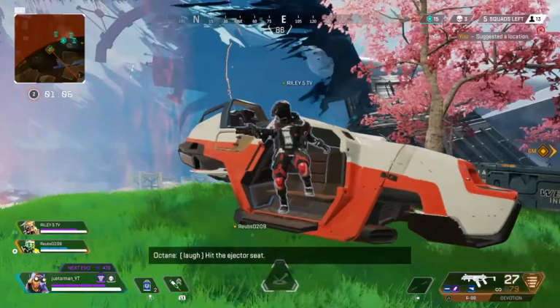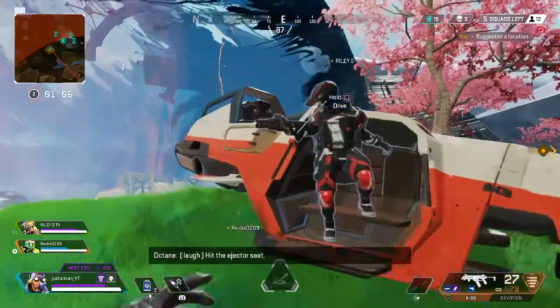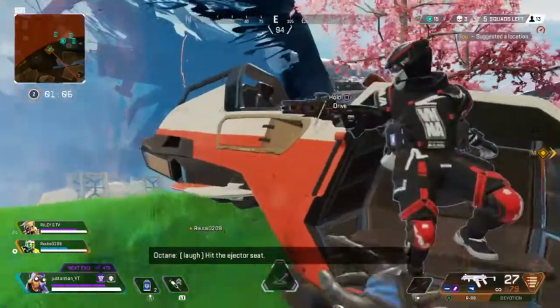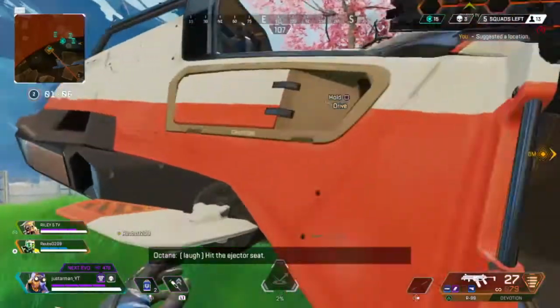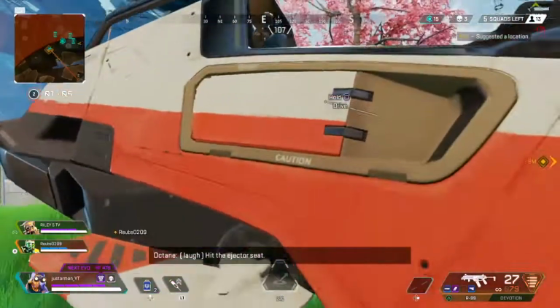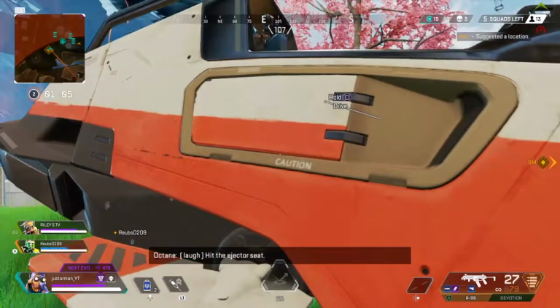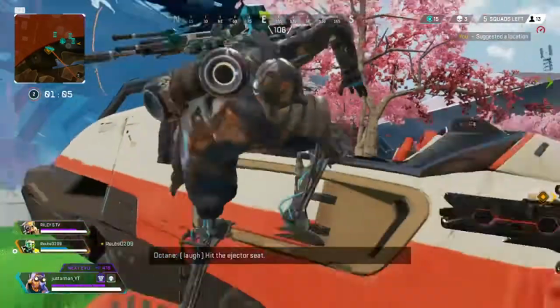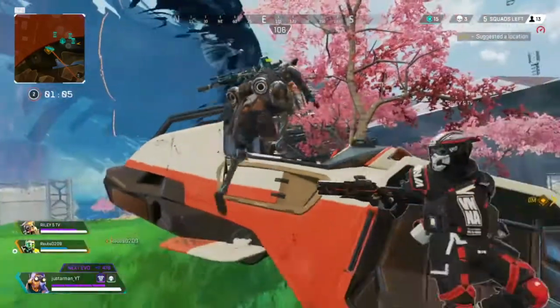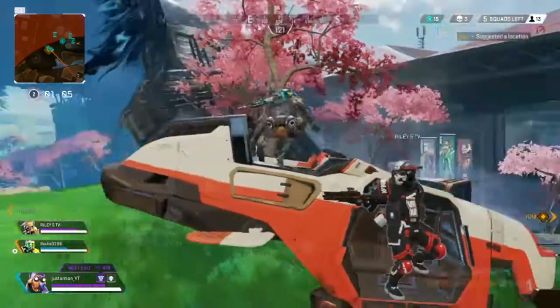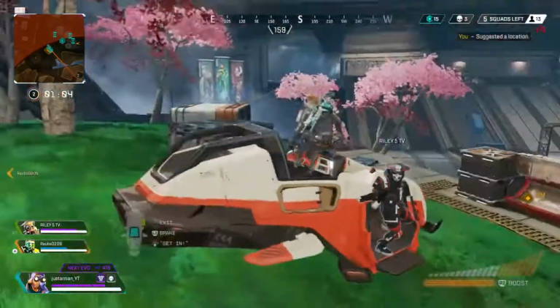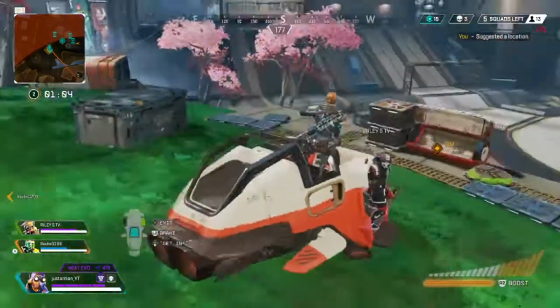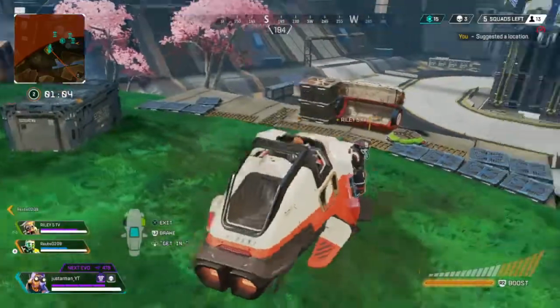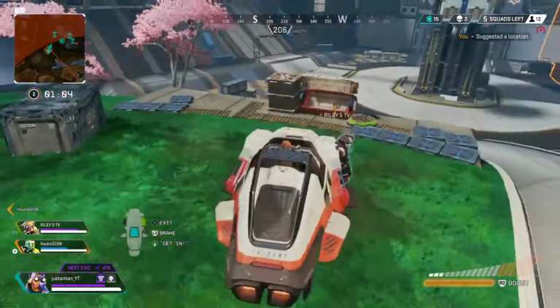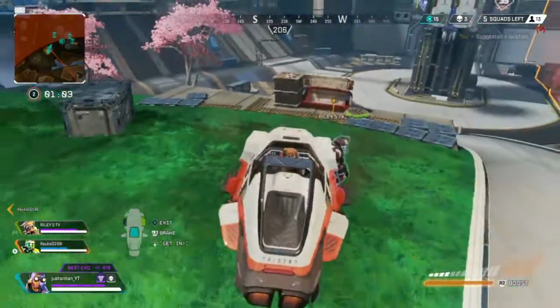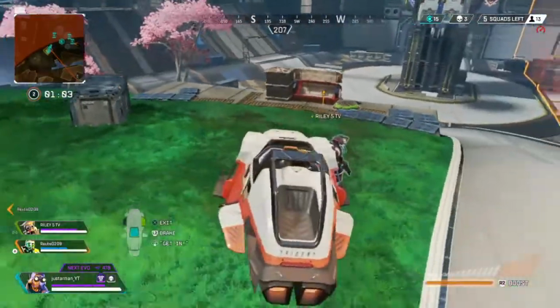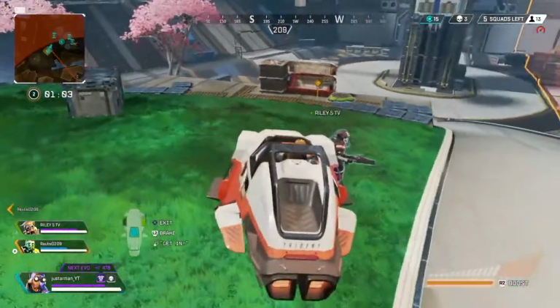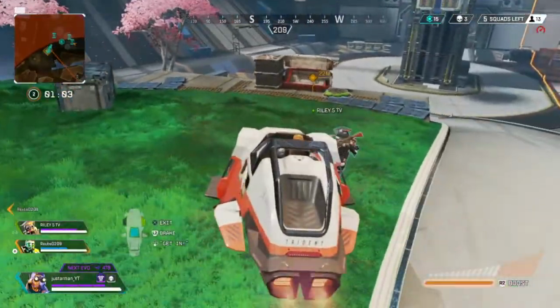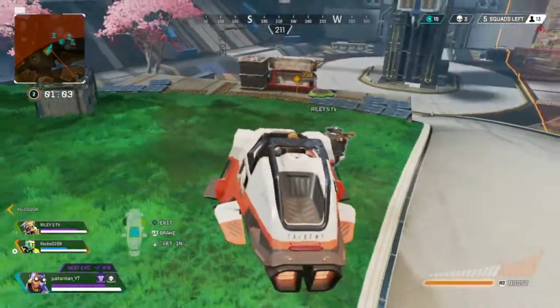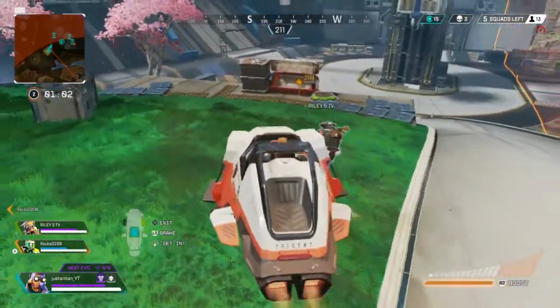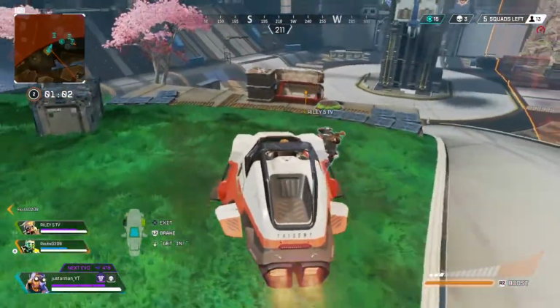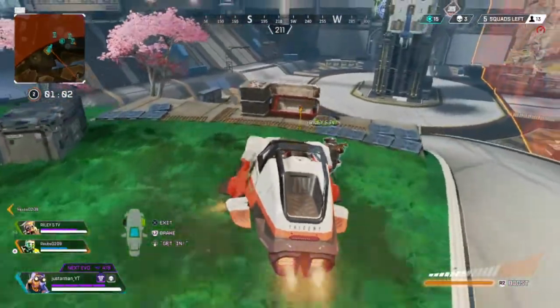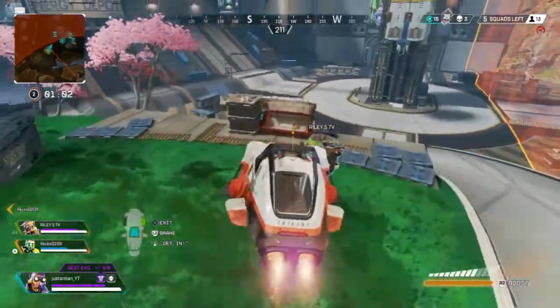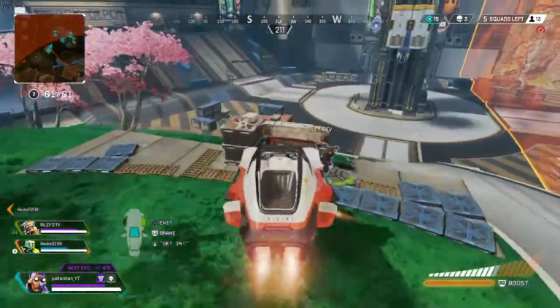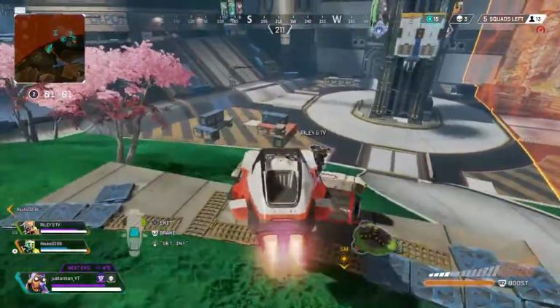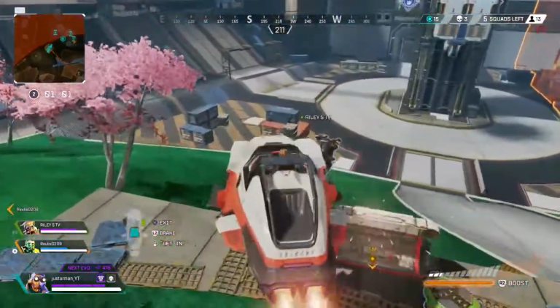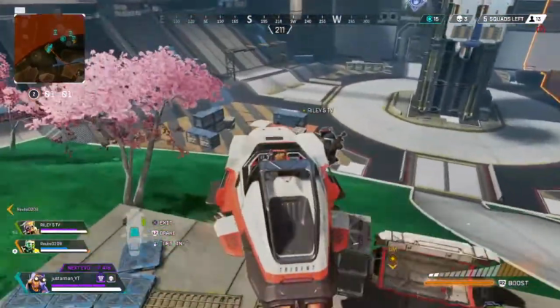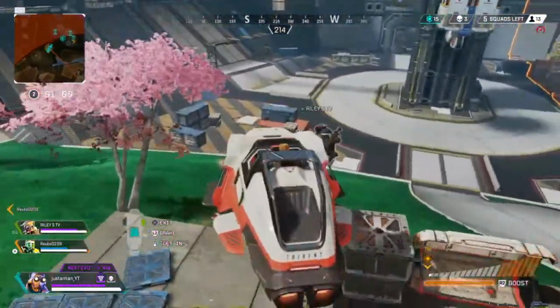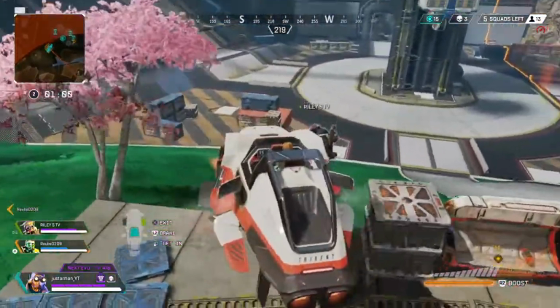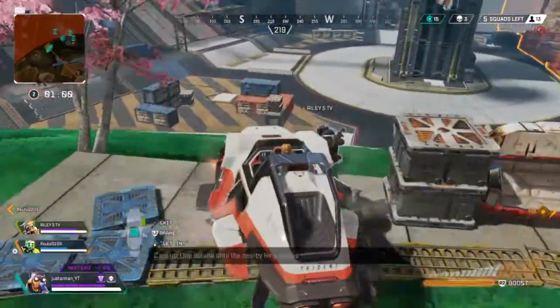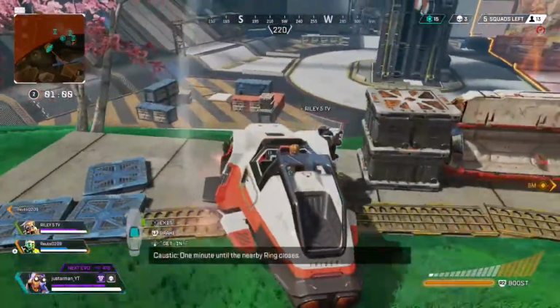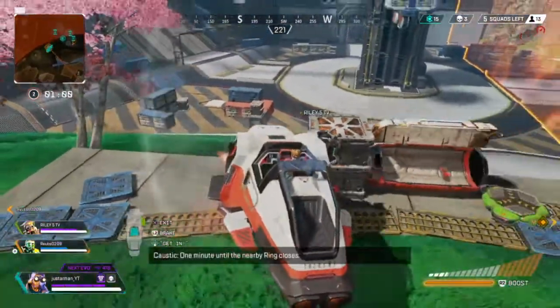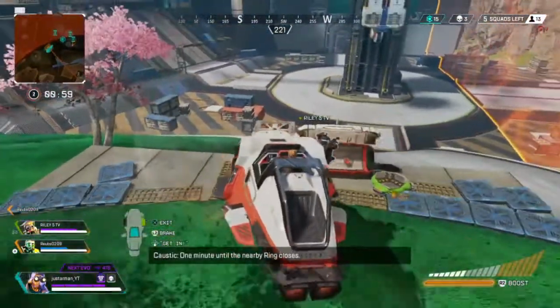So for this glitch you only need an Octane, a jump pad, a Trident, and a supply bin or care package.